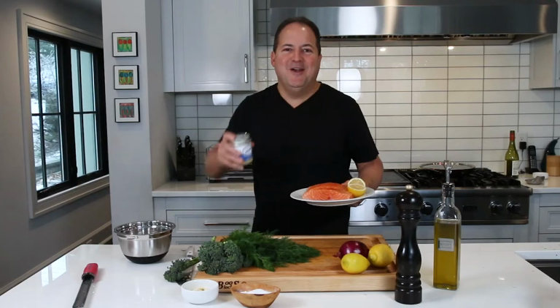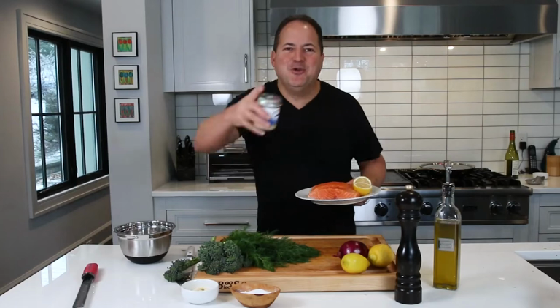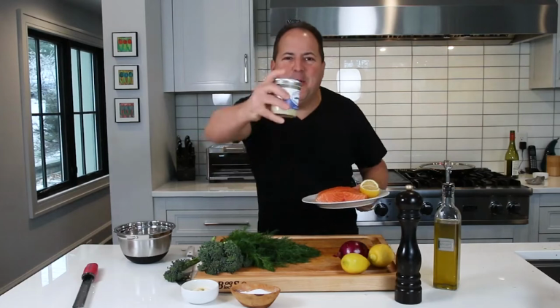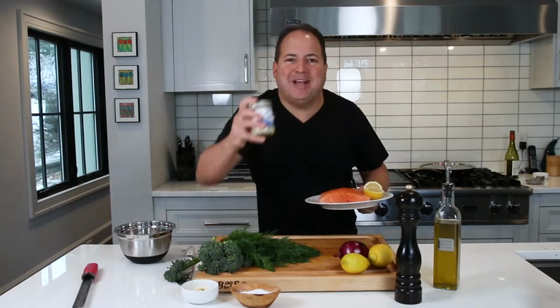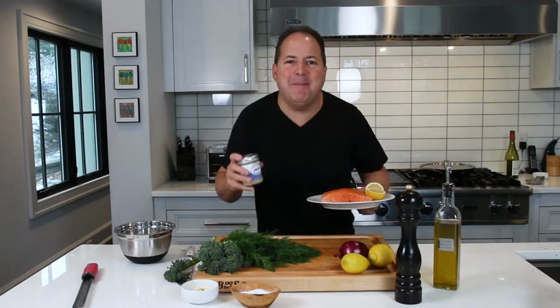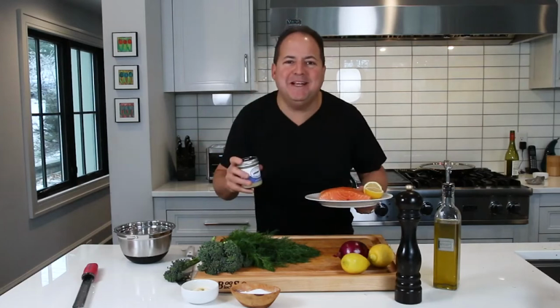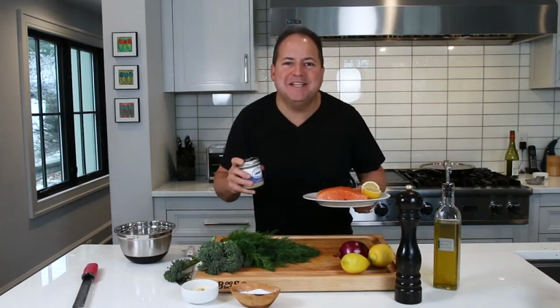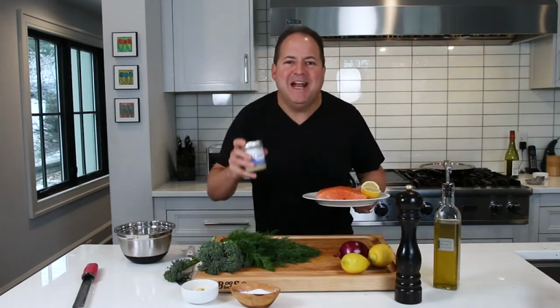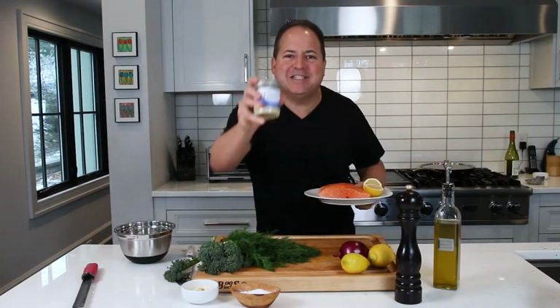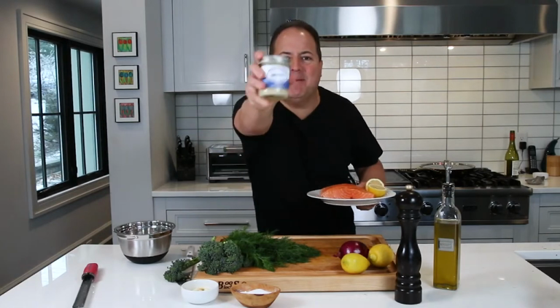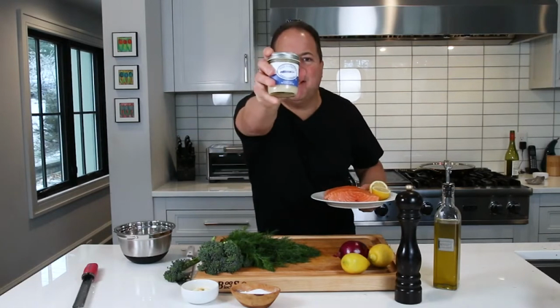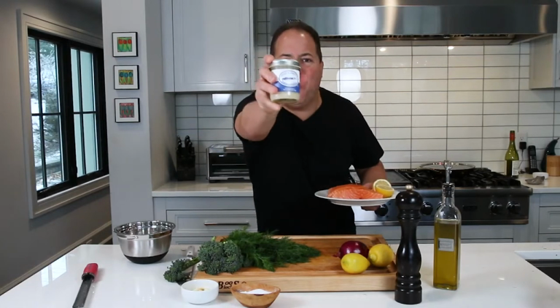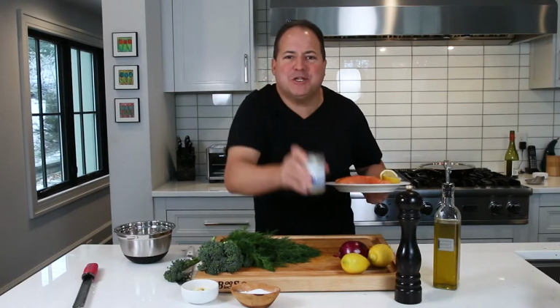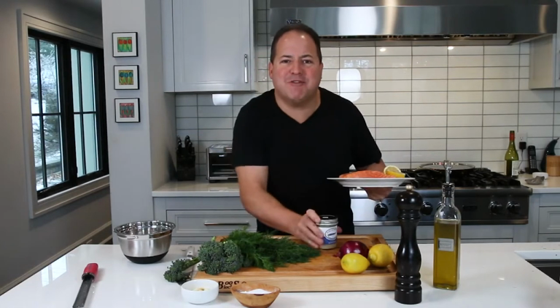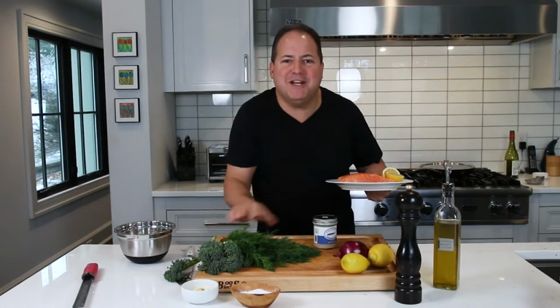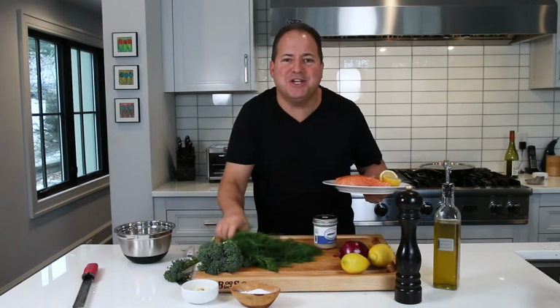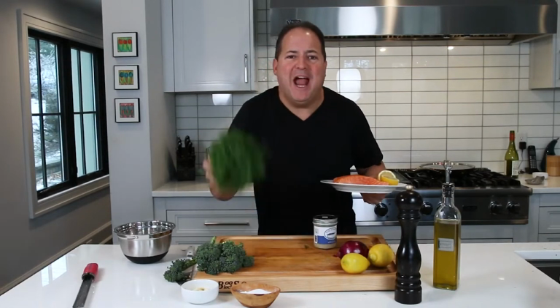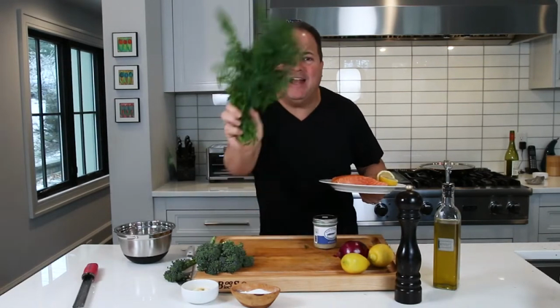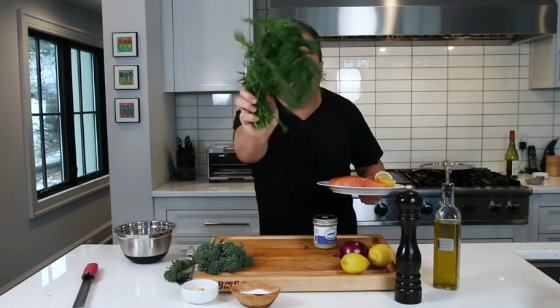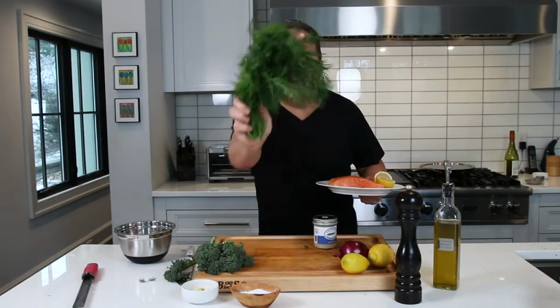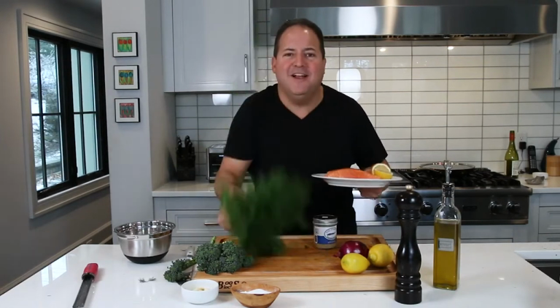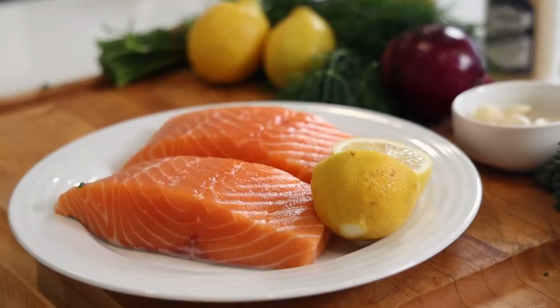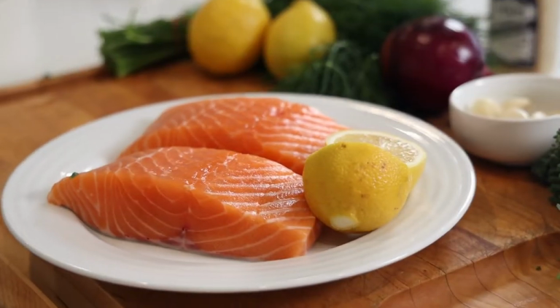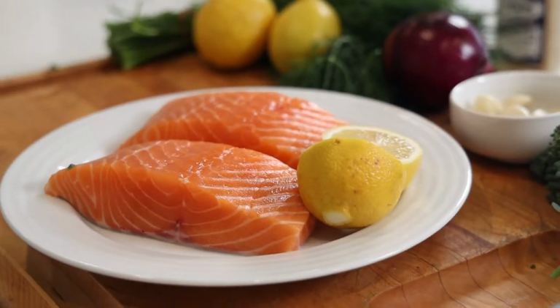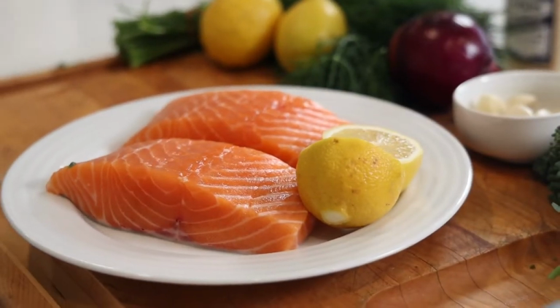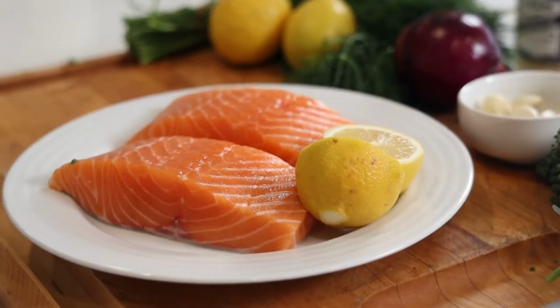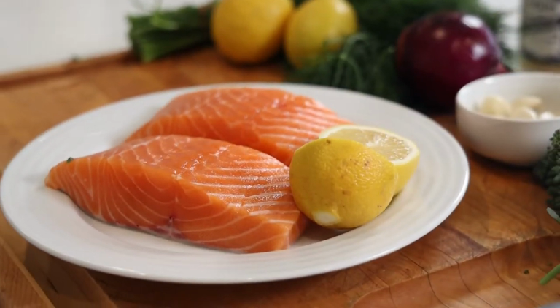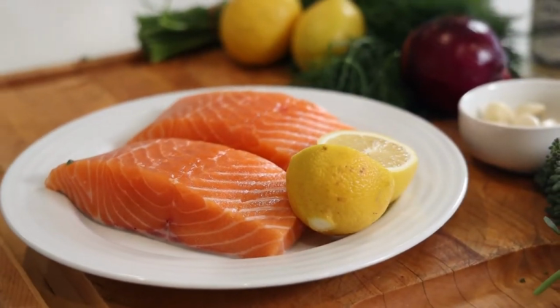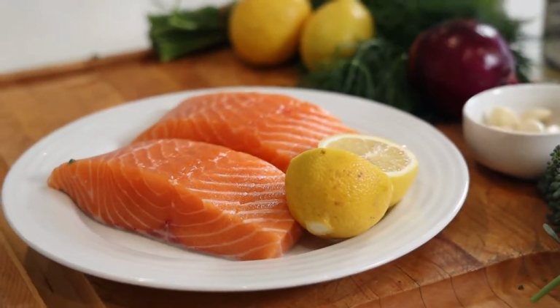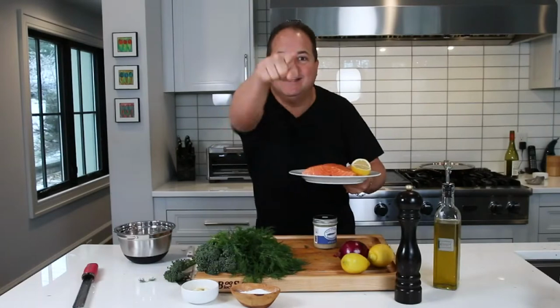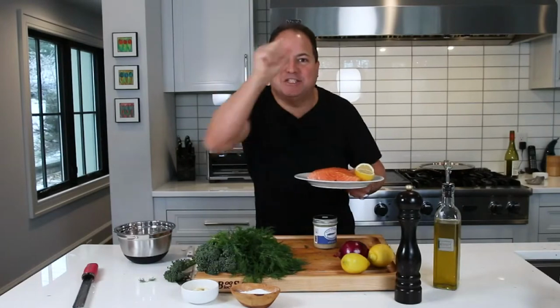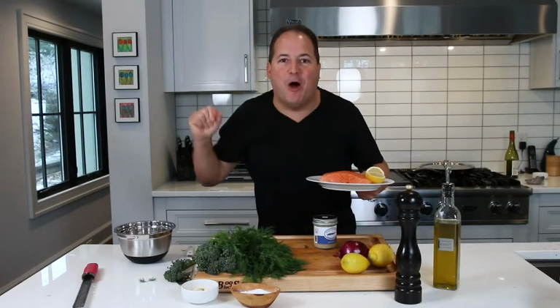You know what time it is? It's time to make a horseradish and dill-crusted salmon fillet. Let's go!